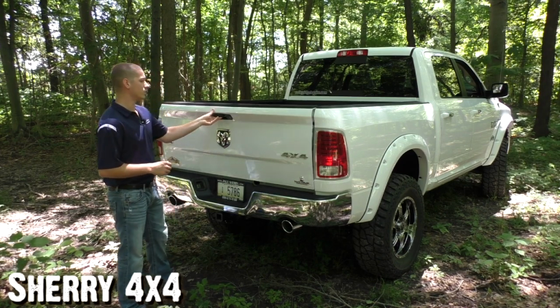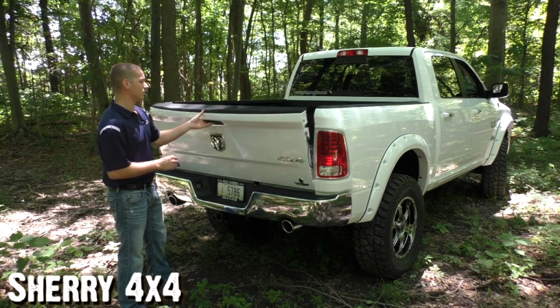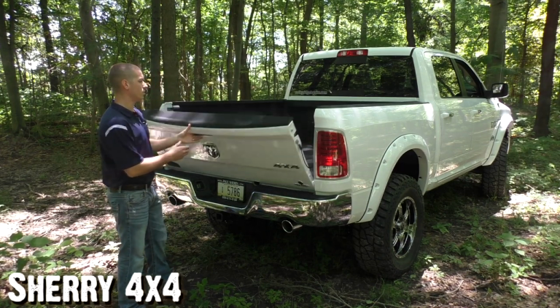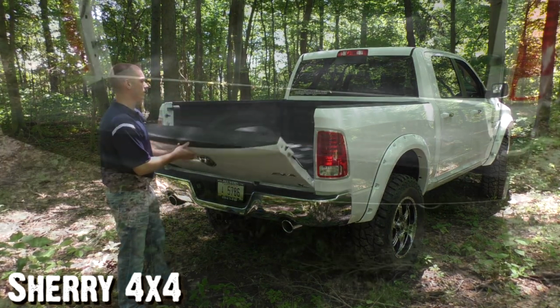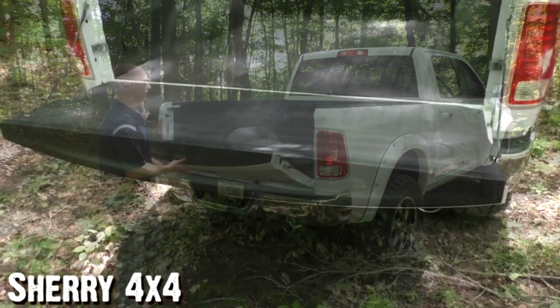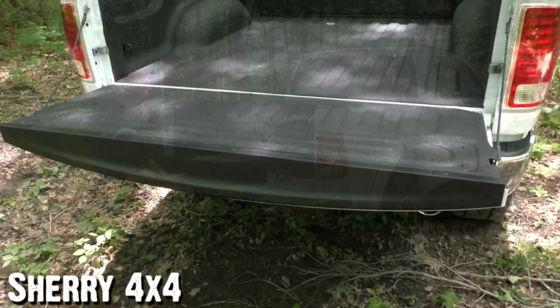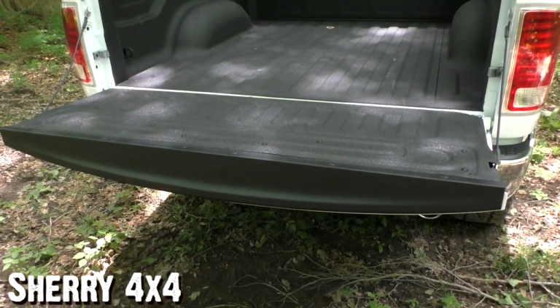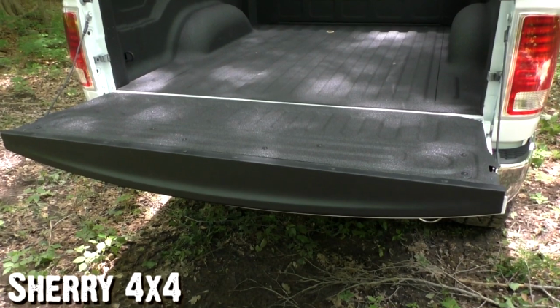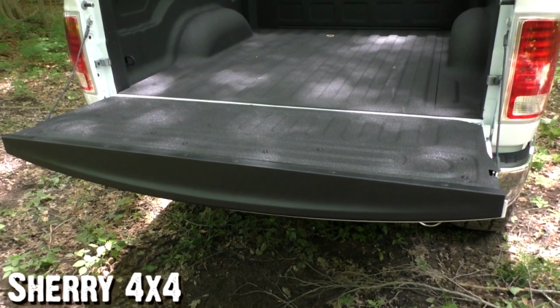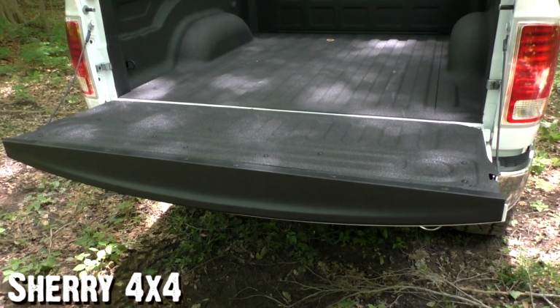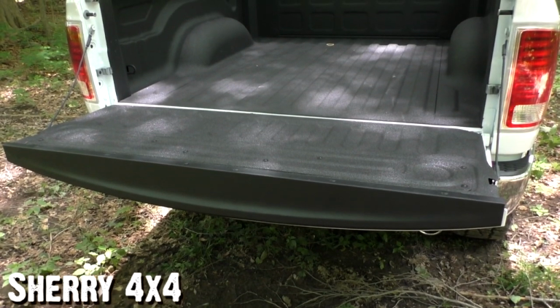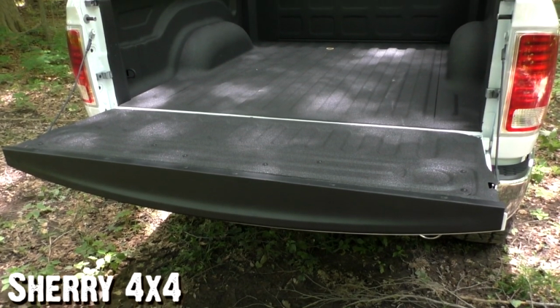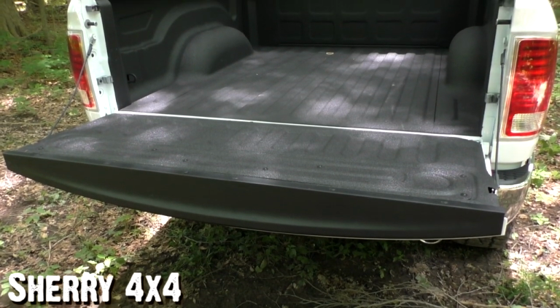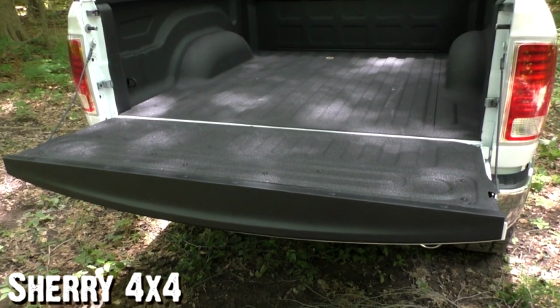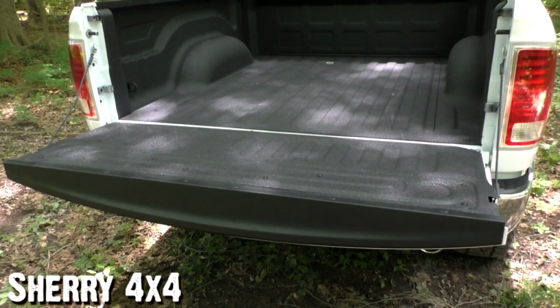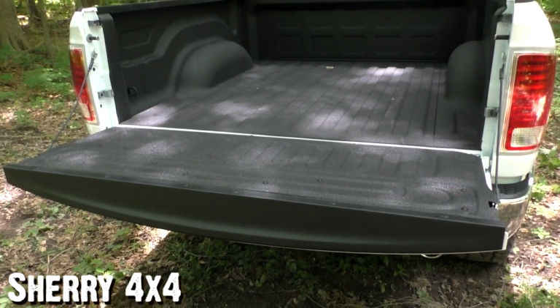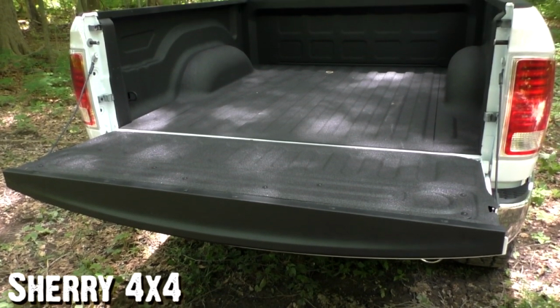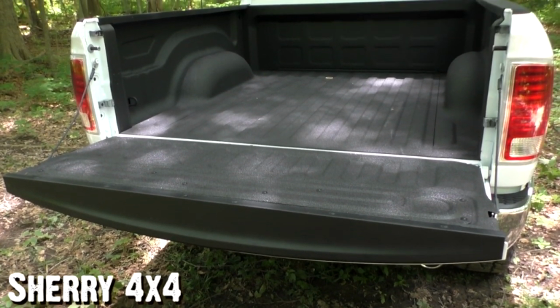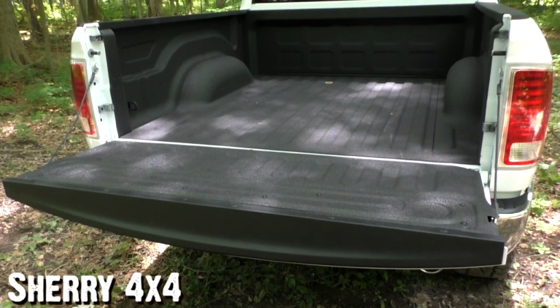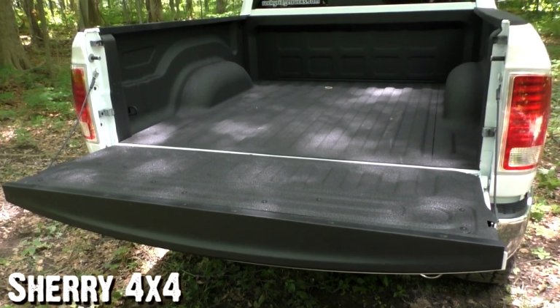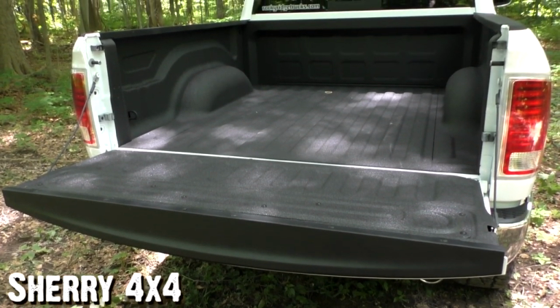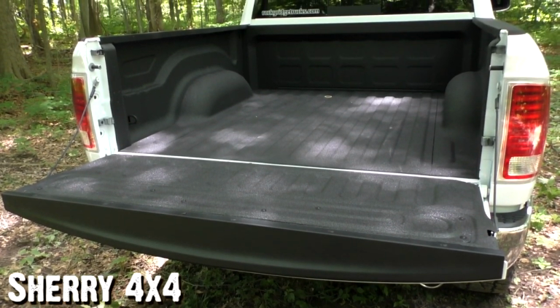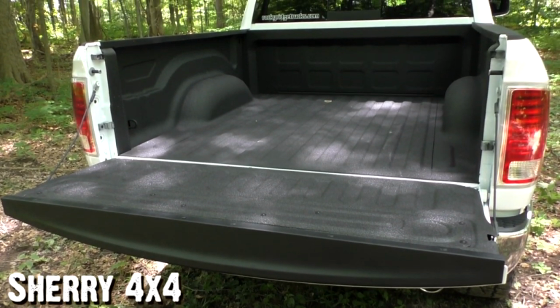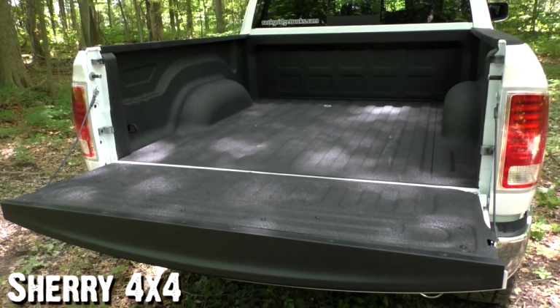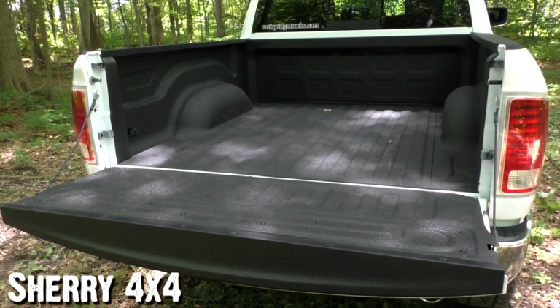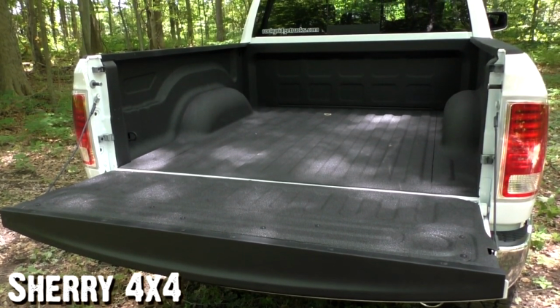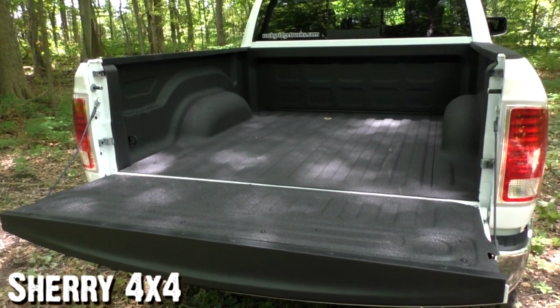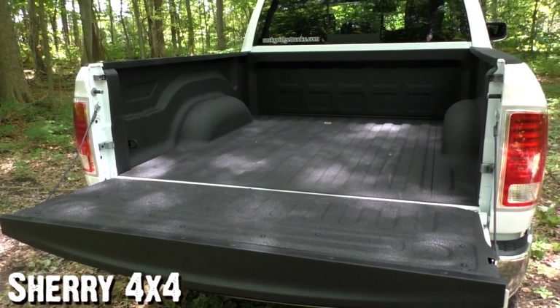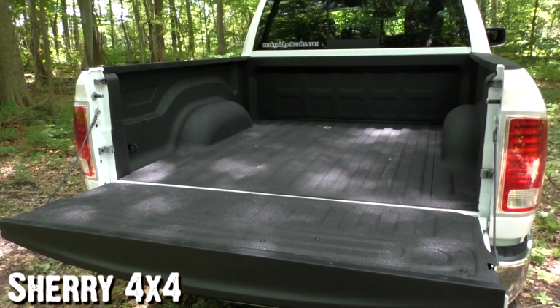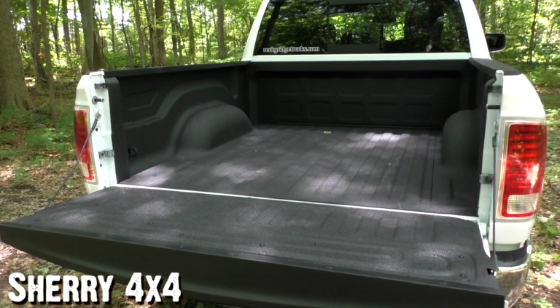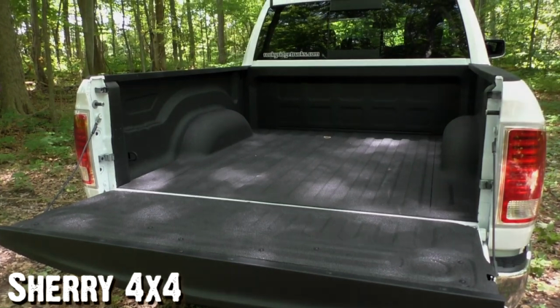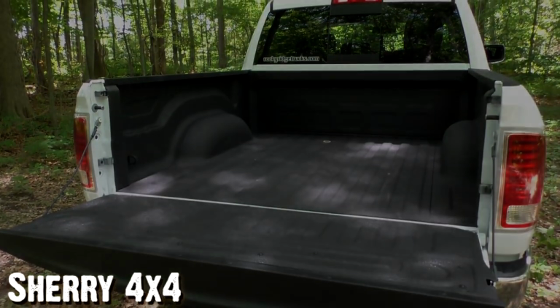If you lower the tailgate, you'll notice this is a short box with a 5'7" bed. This is also a factory spray-in bed liner, so it's very tough and very durable.